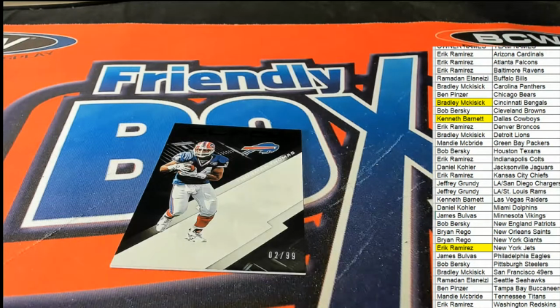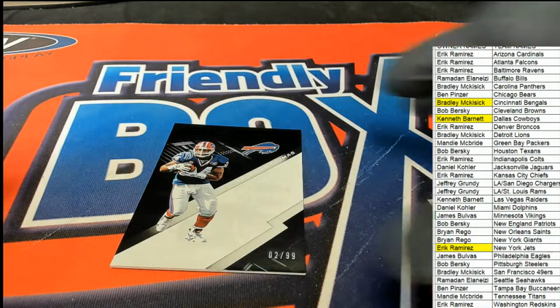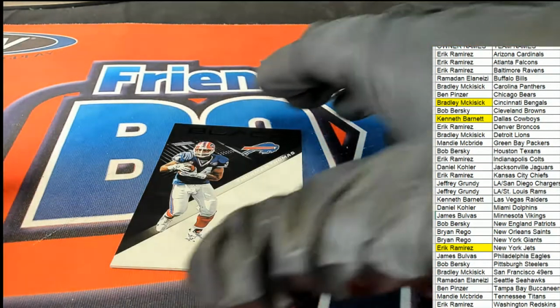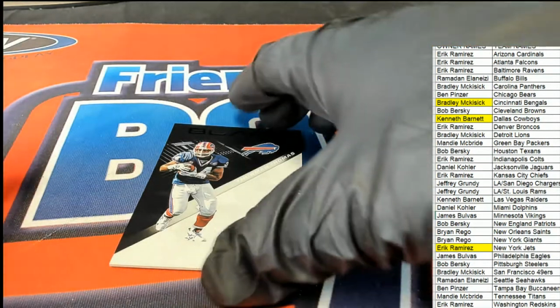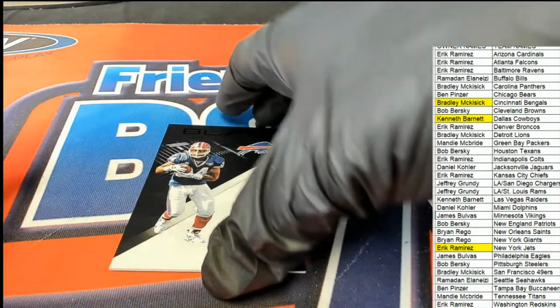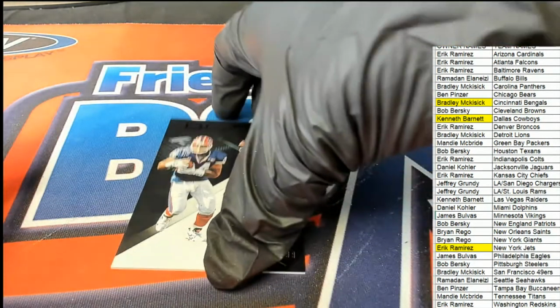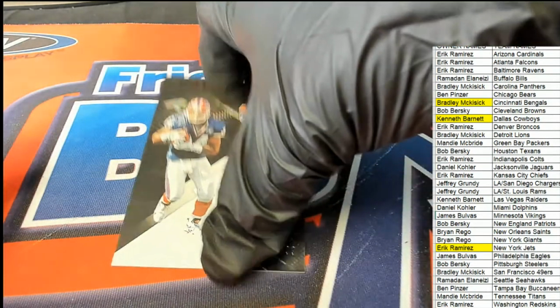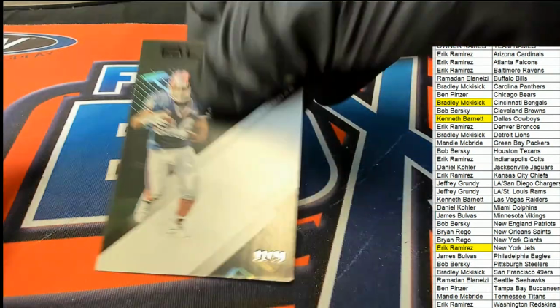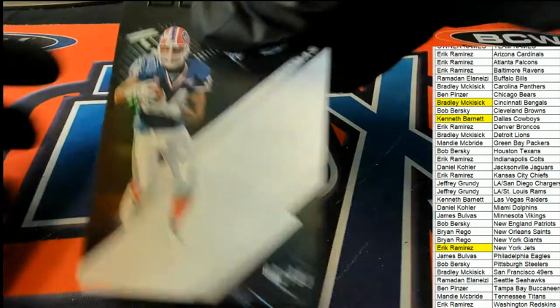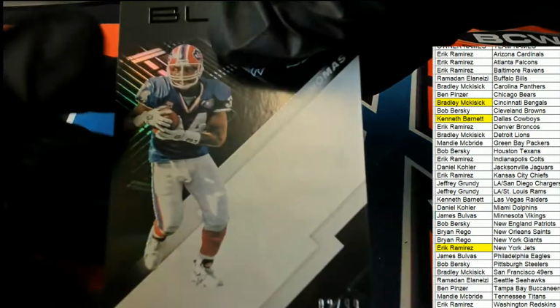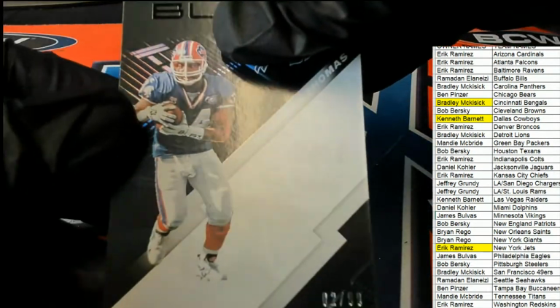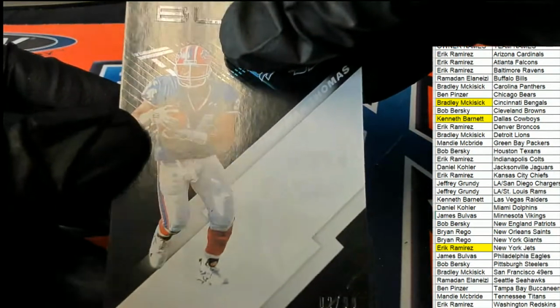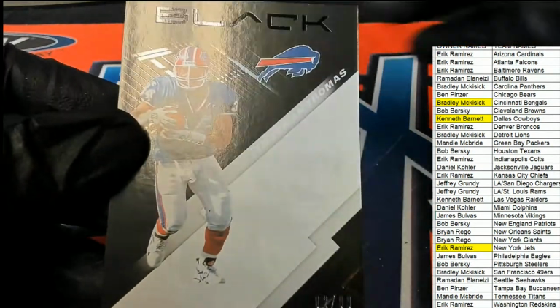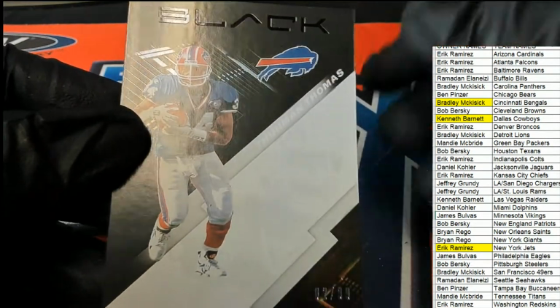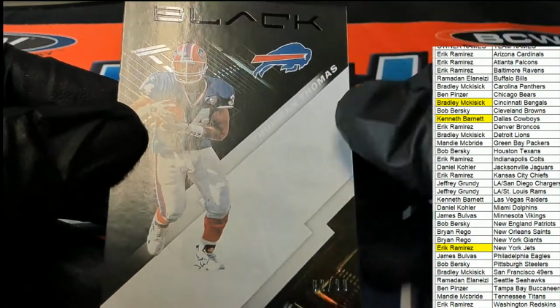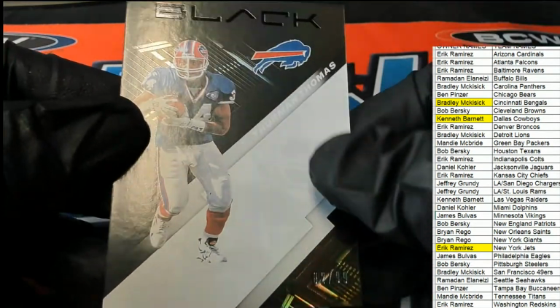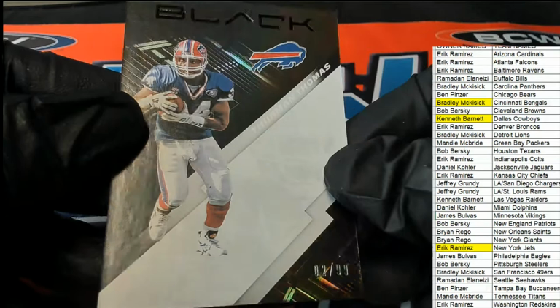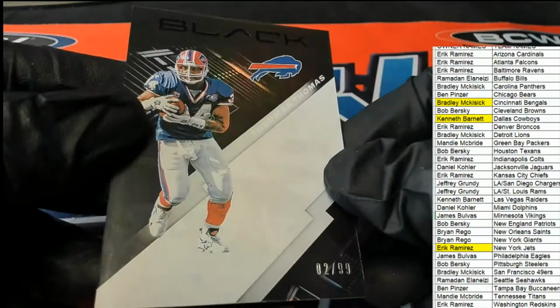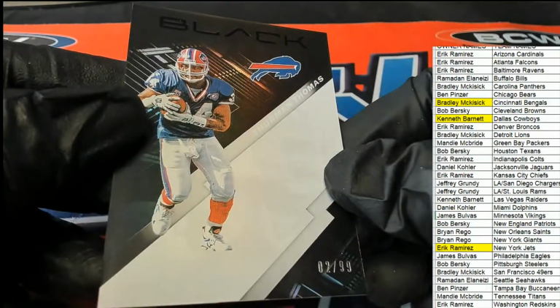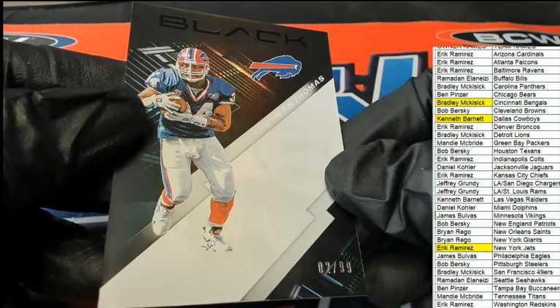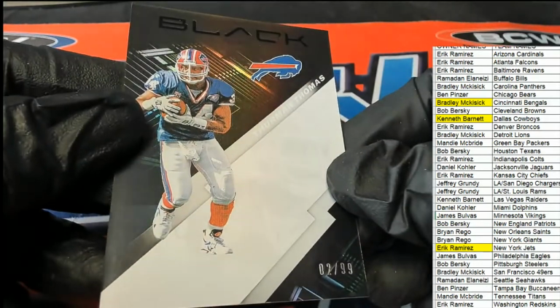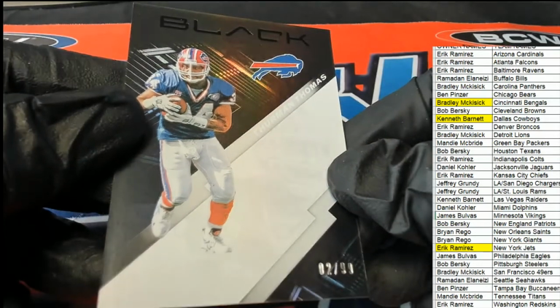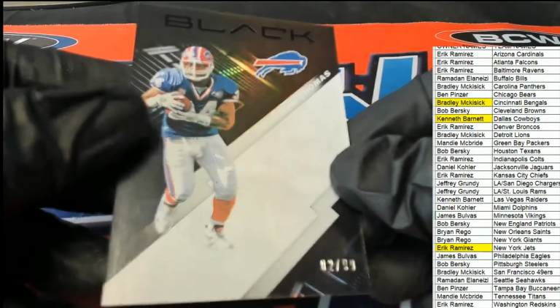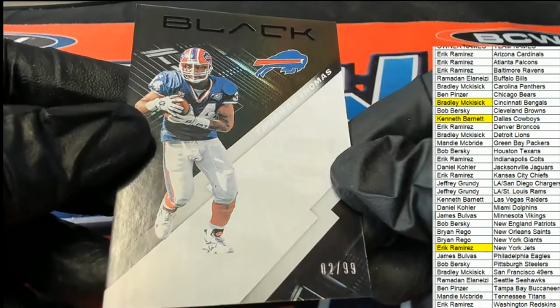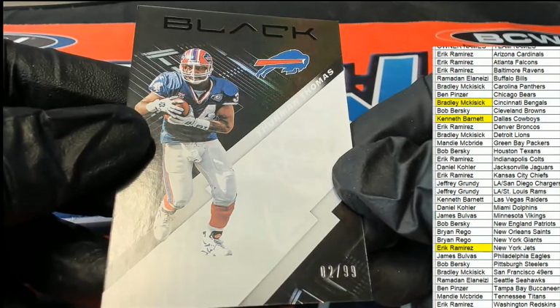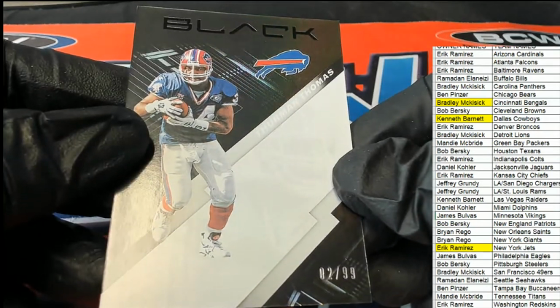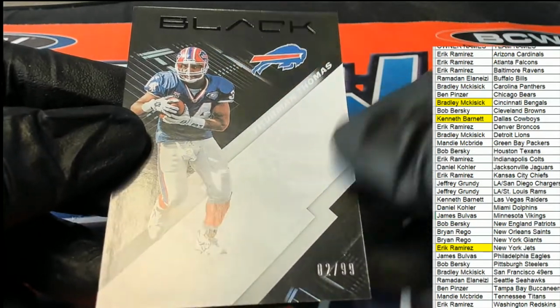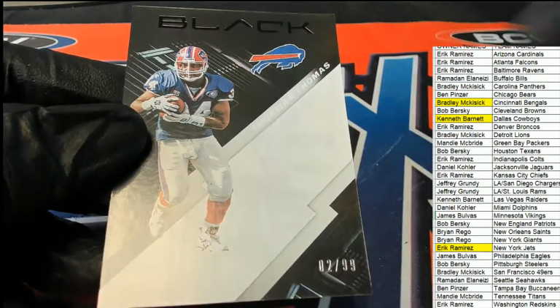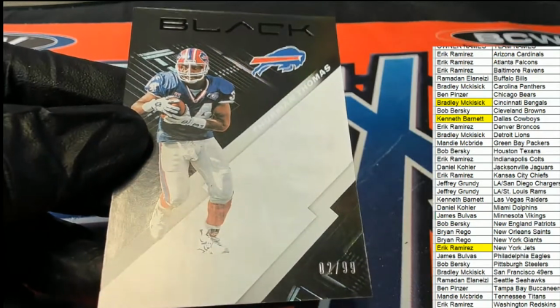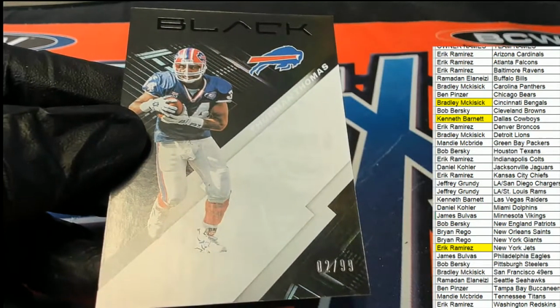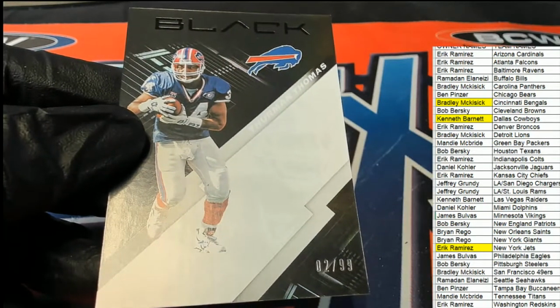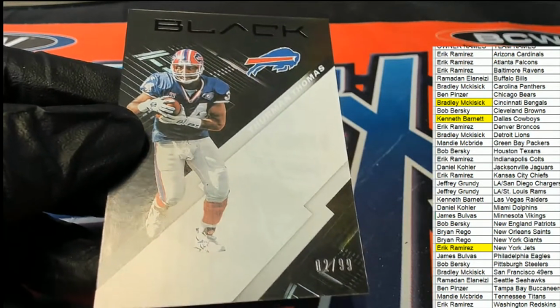The final thing coming out of here is Thurman Thomas, Bills — two of 99 for Ram.